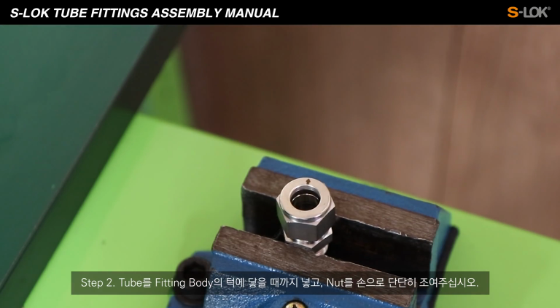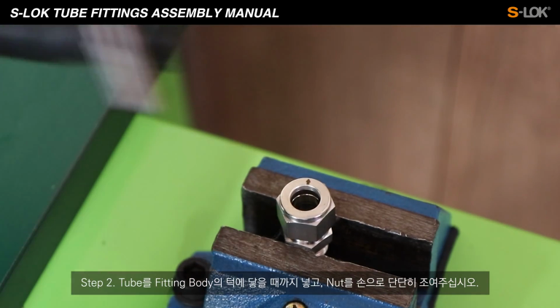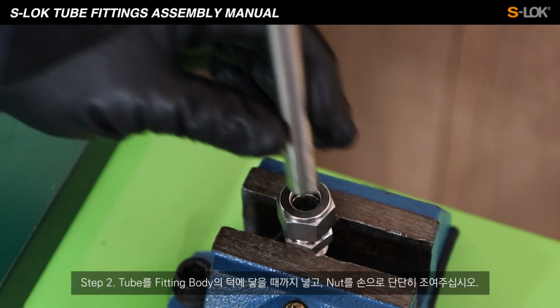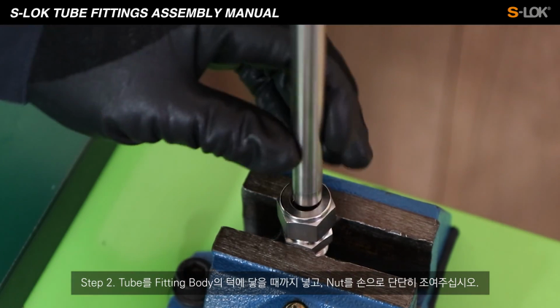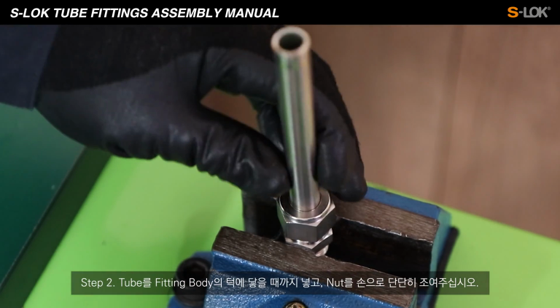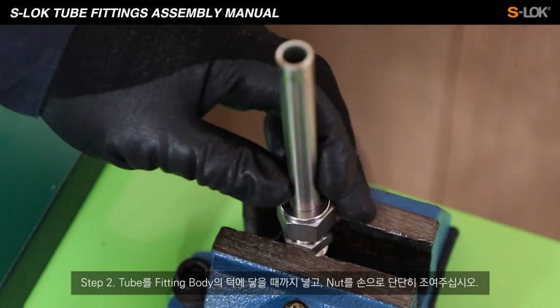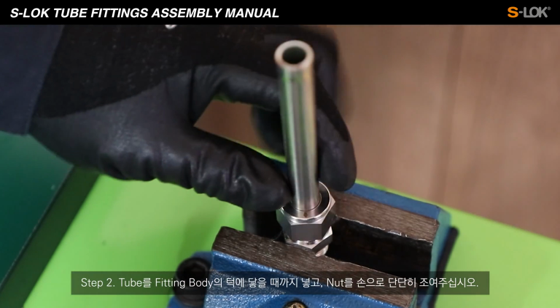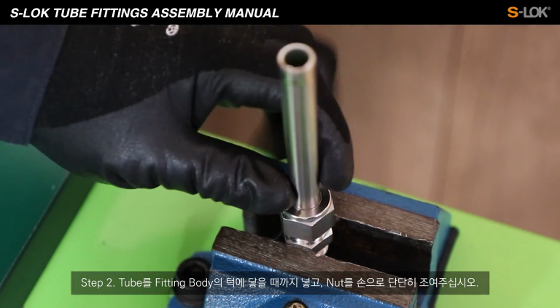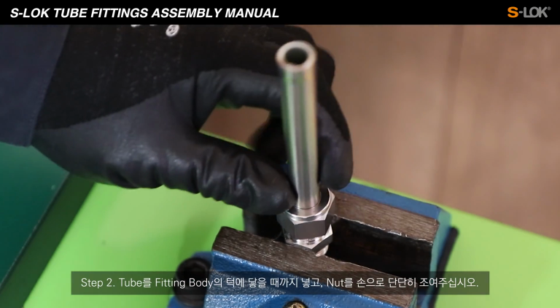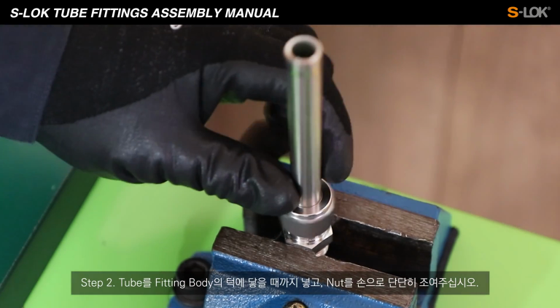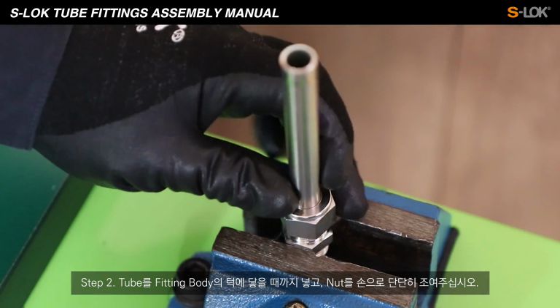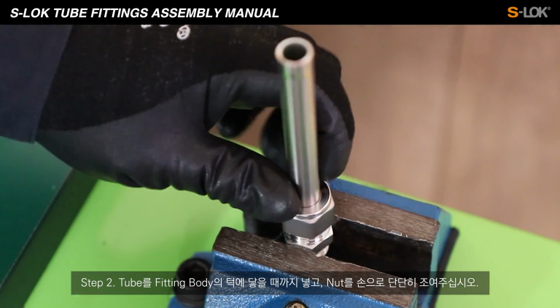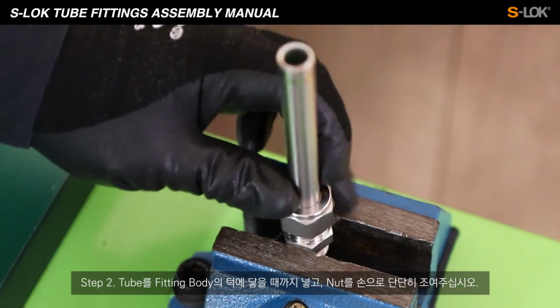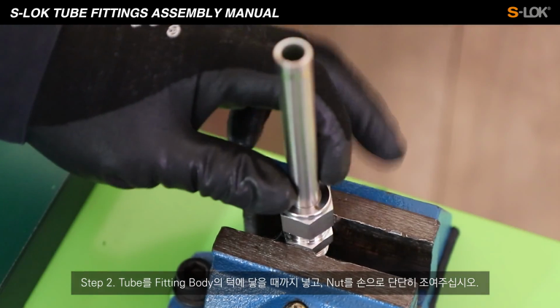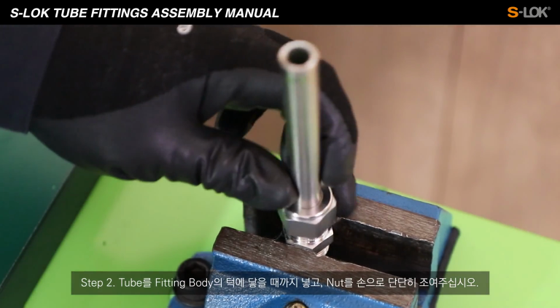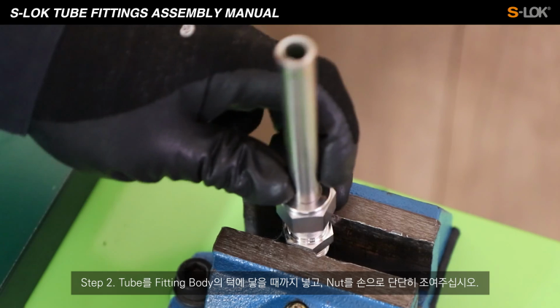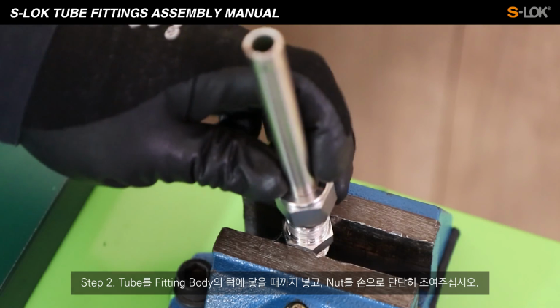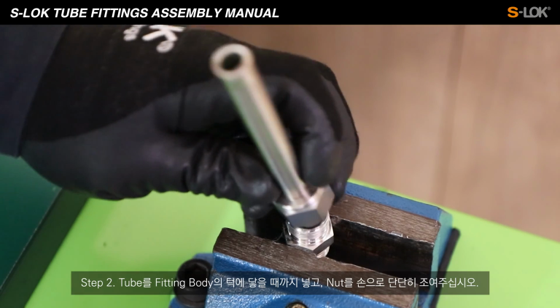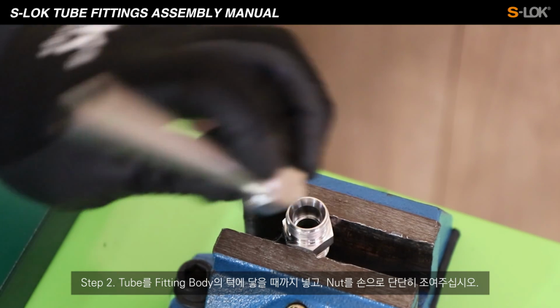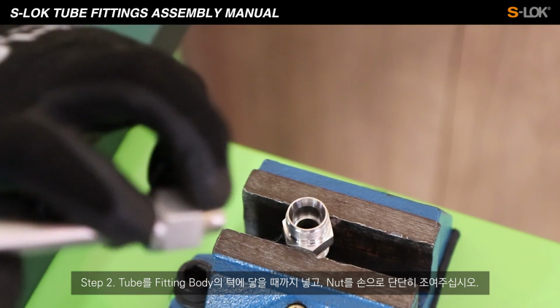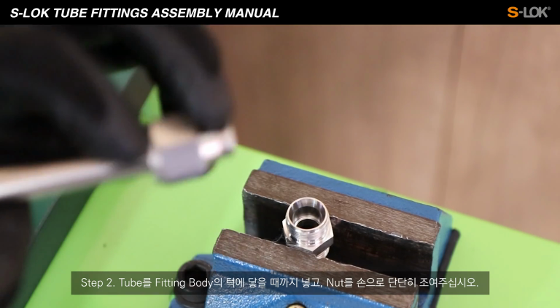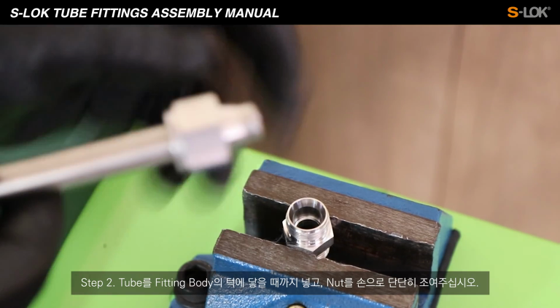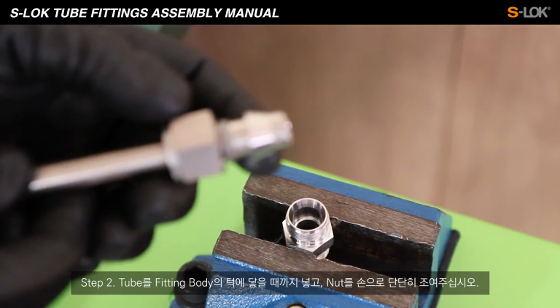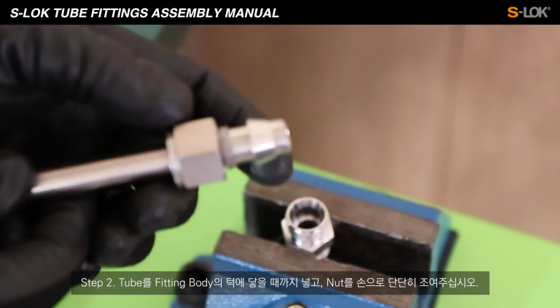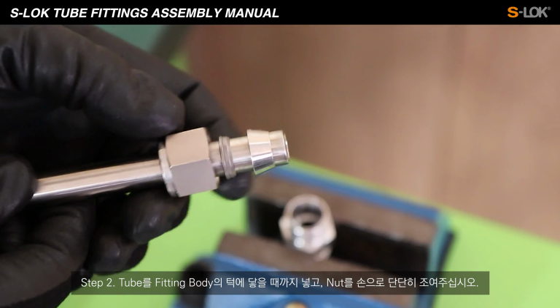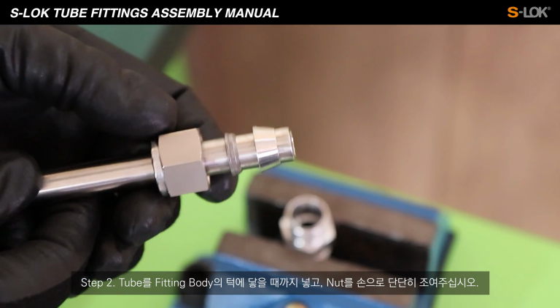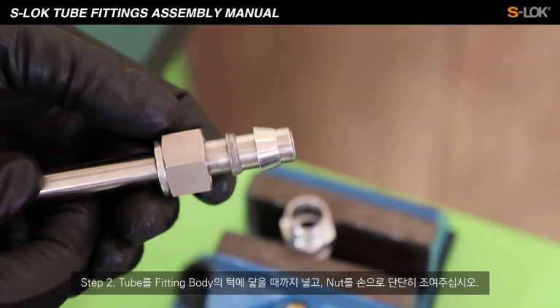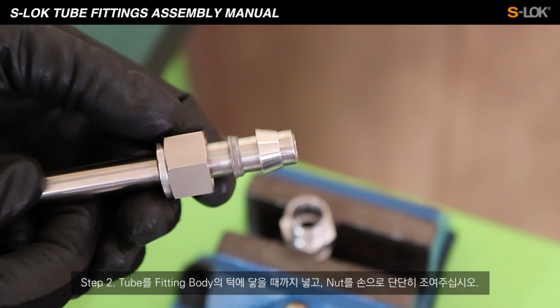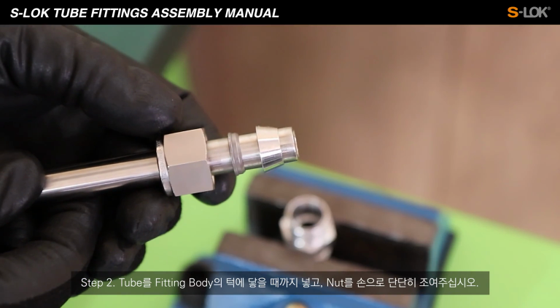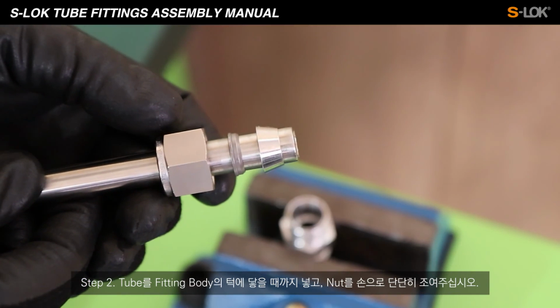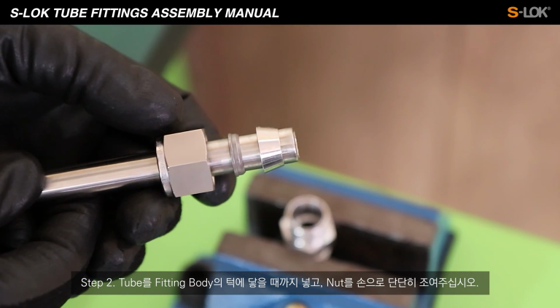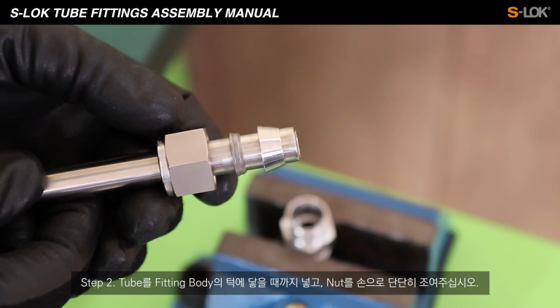Step 2. Push the tube into the fitting until it firmly touches the shoulder of the inner body, and then hand tighten the nut.